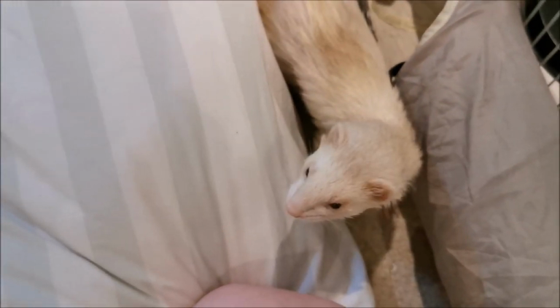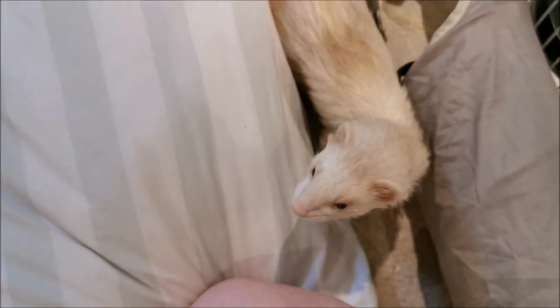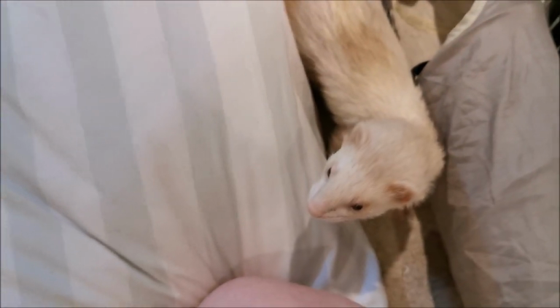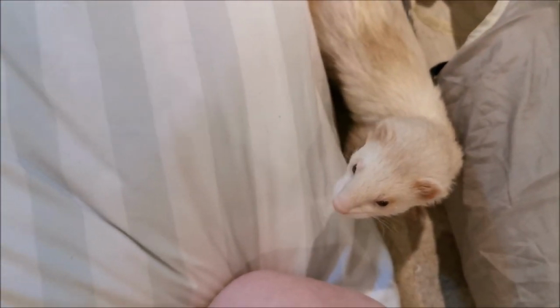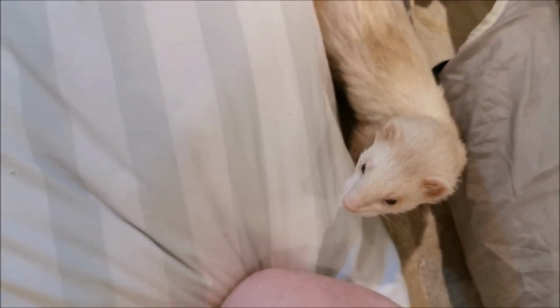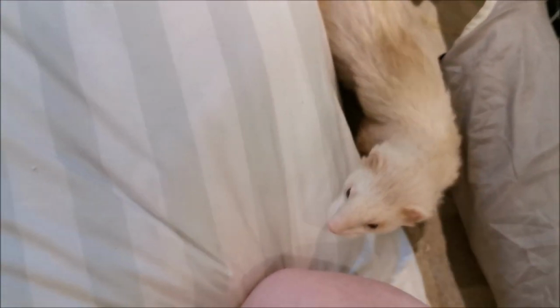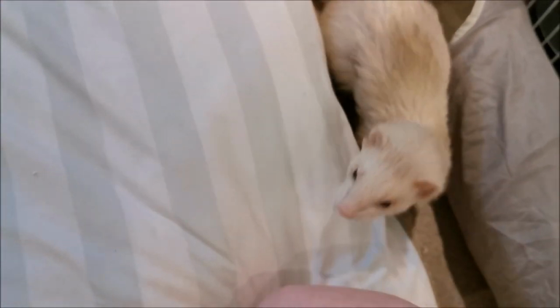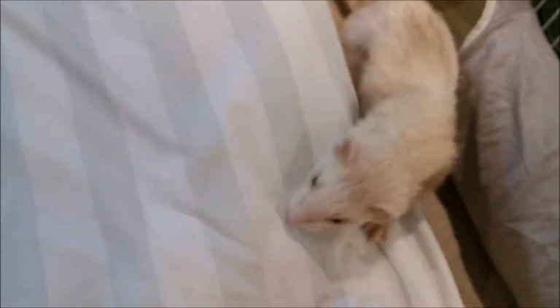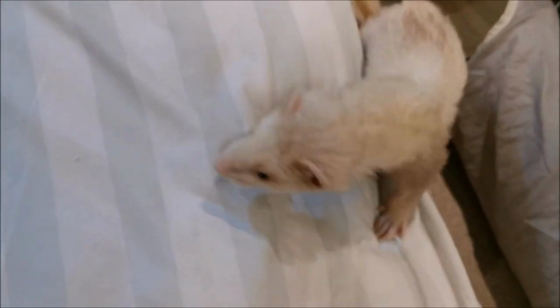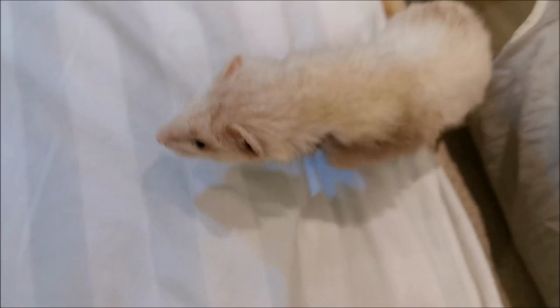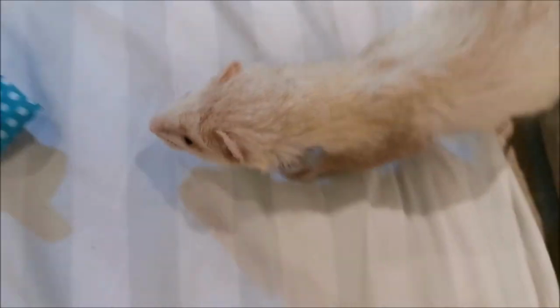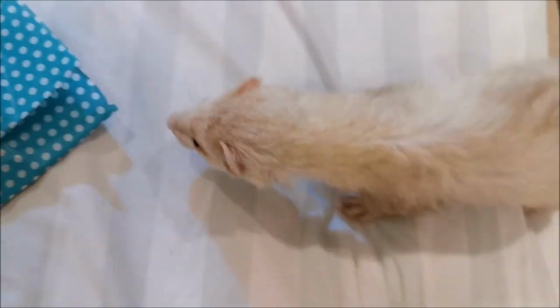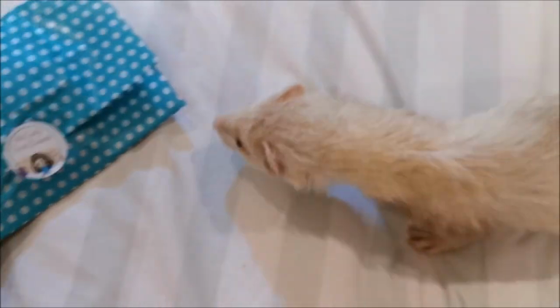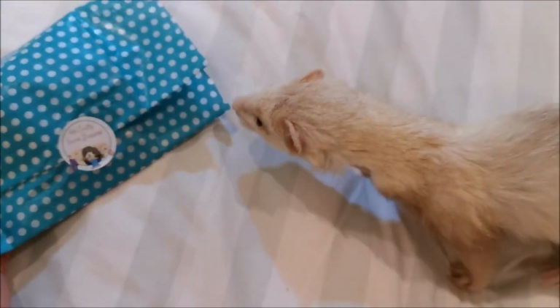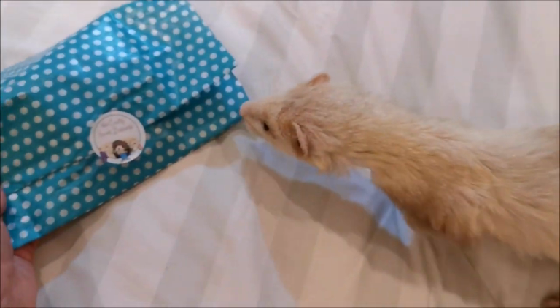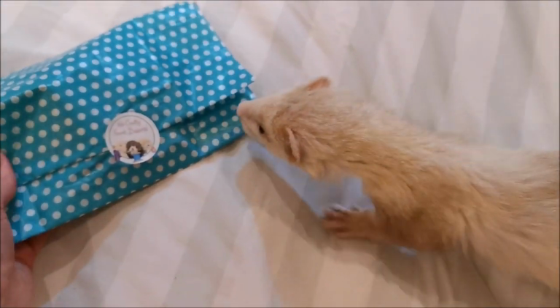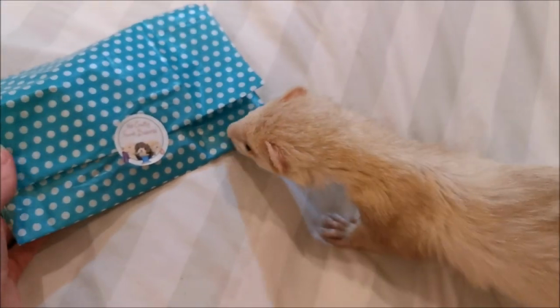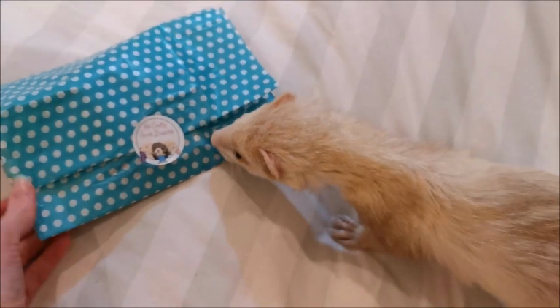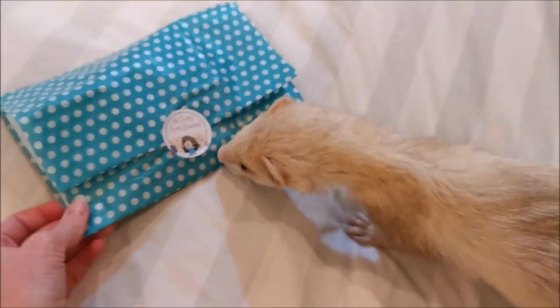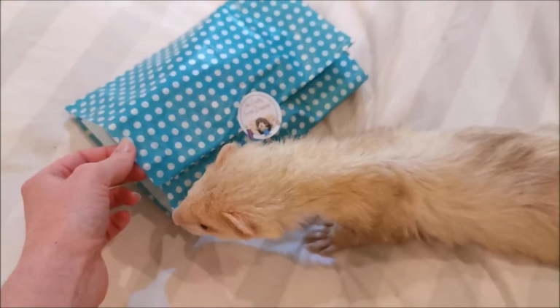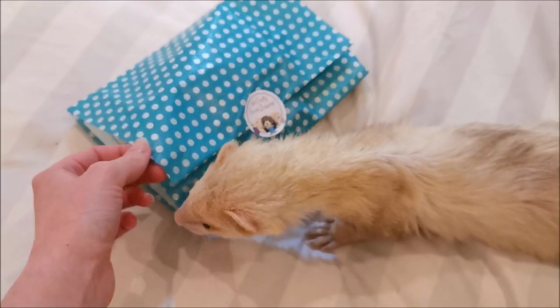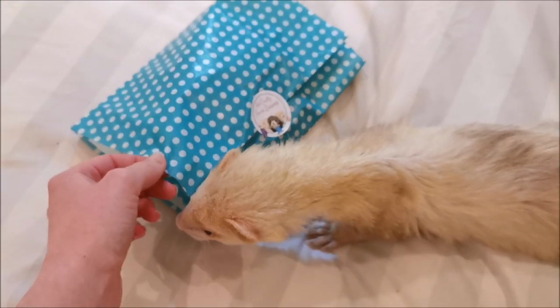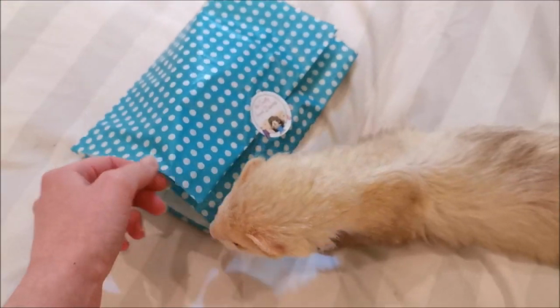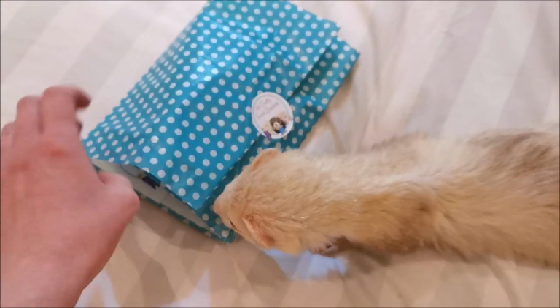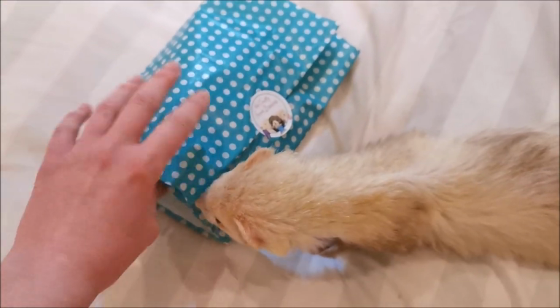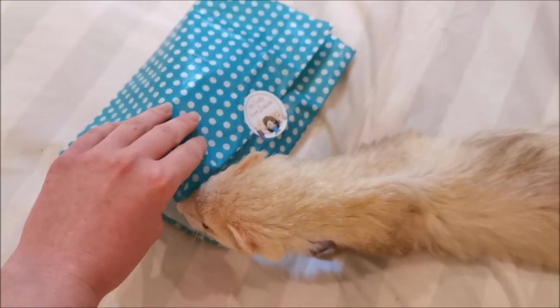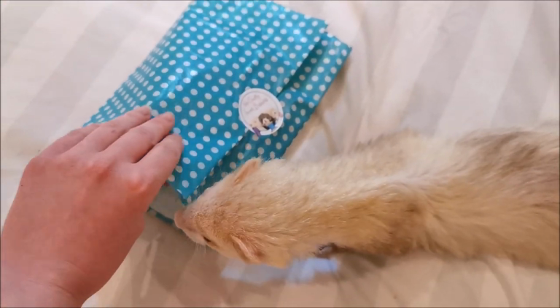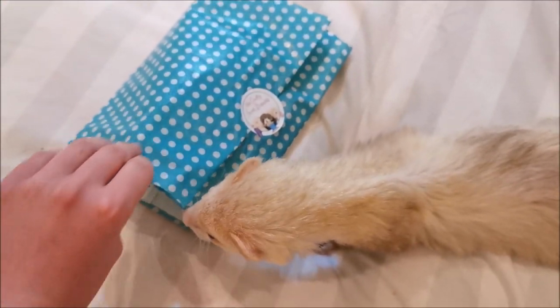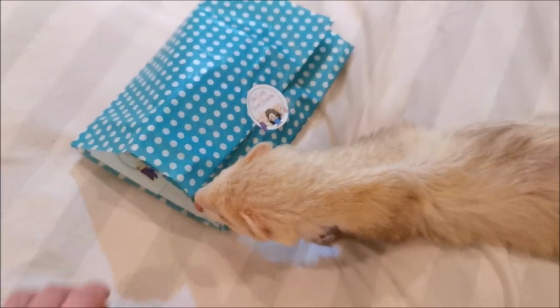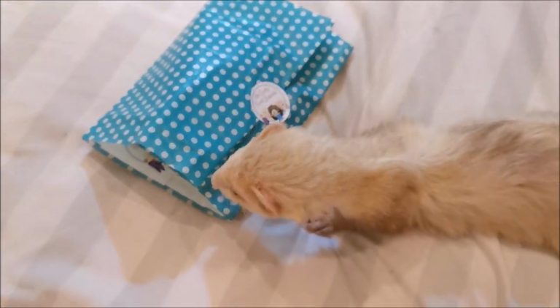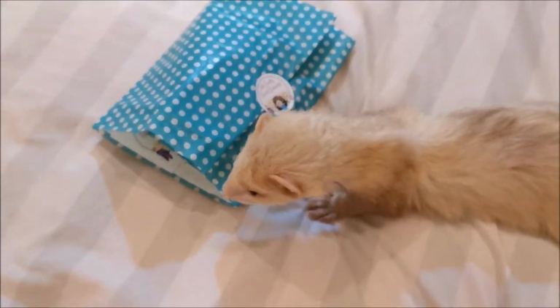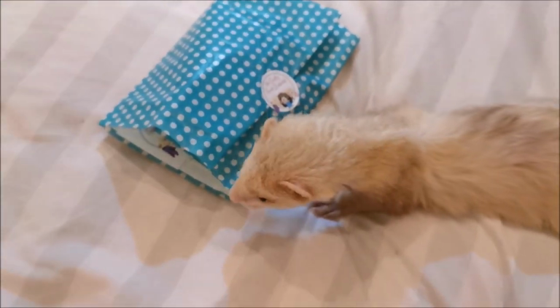You got something? Do you want to see? What could be in there for you?